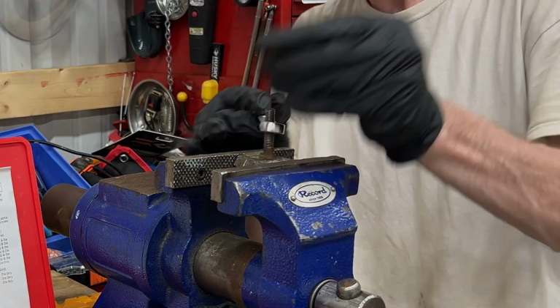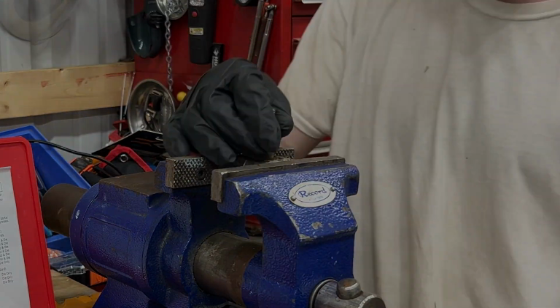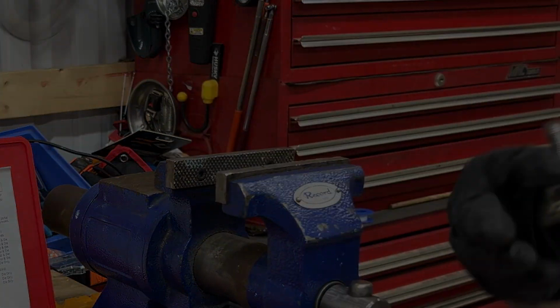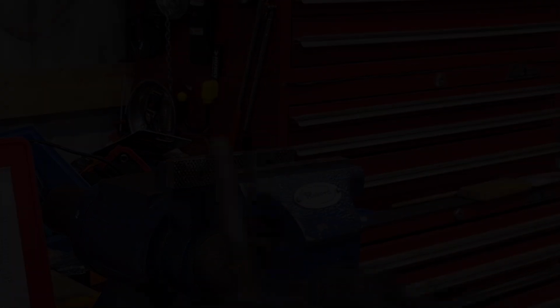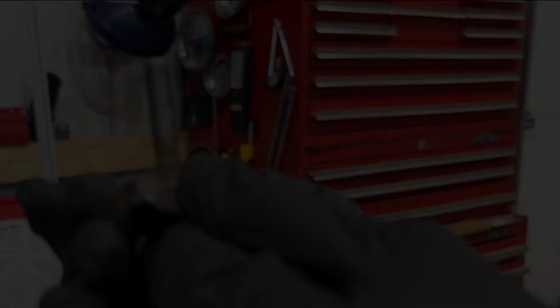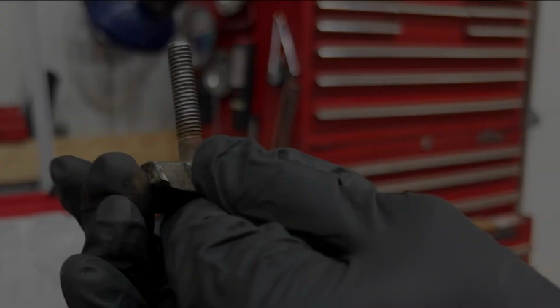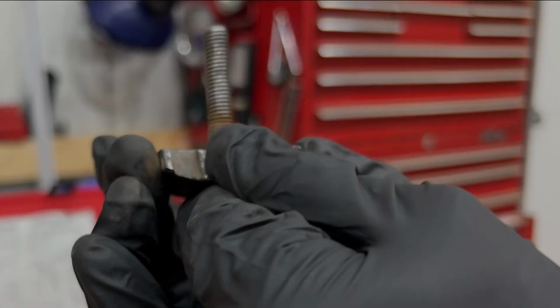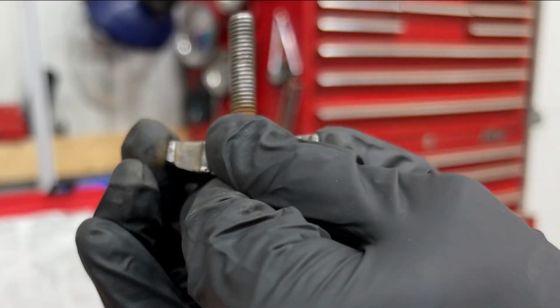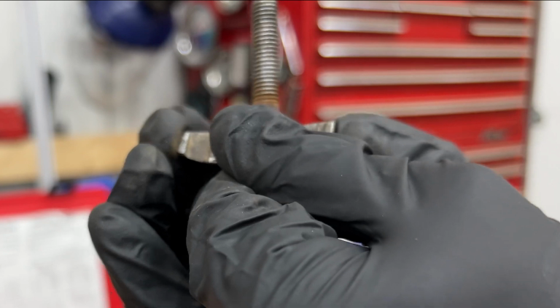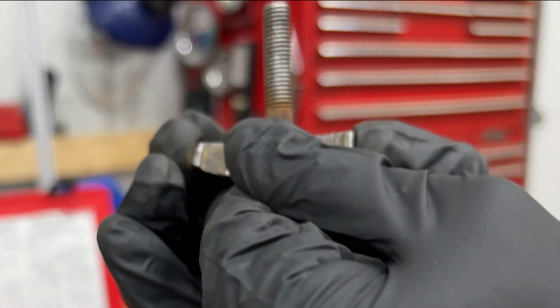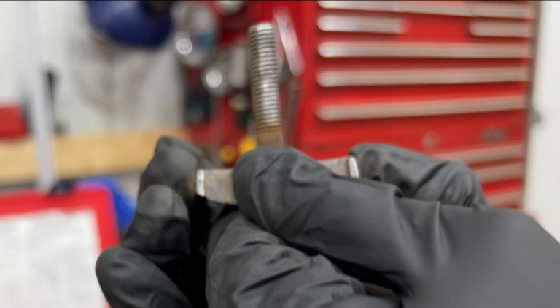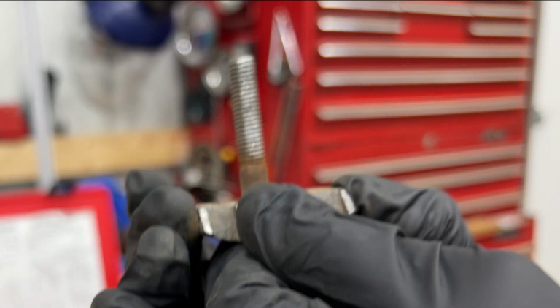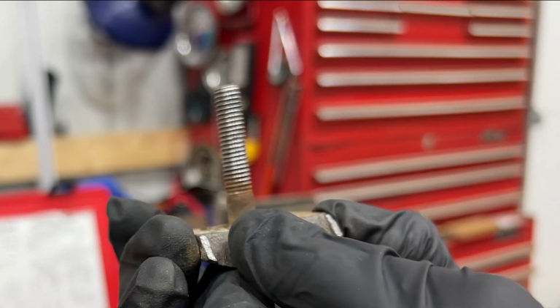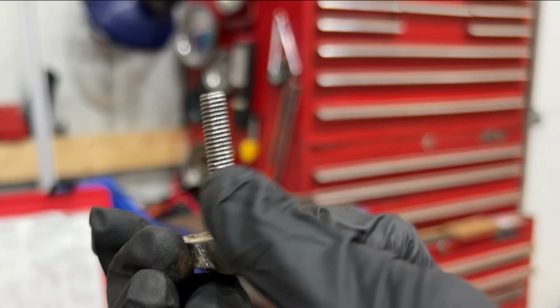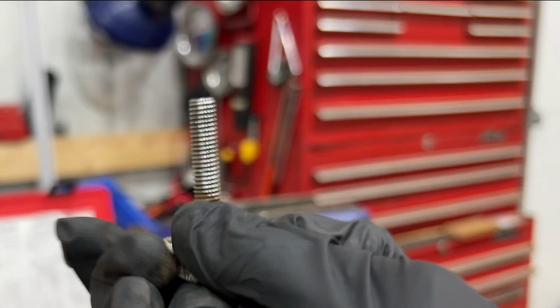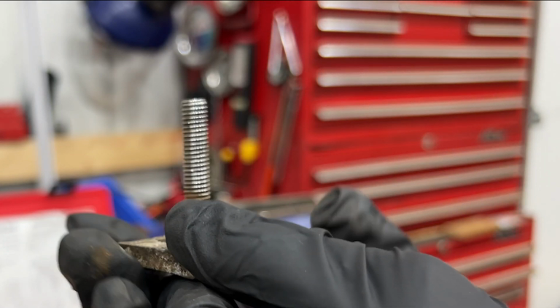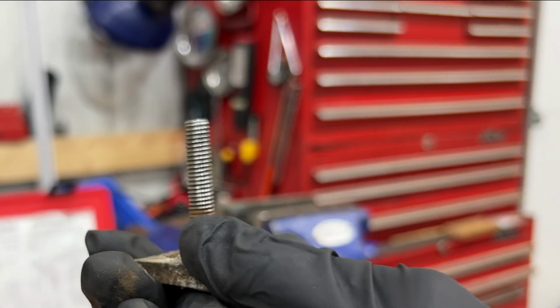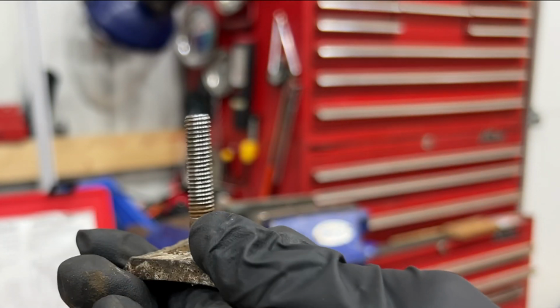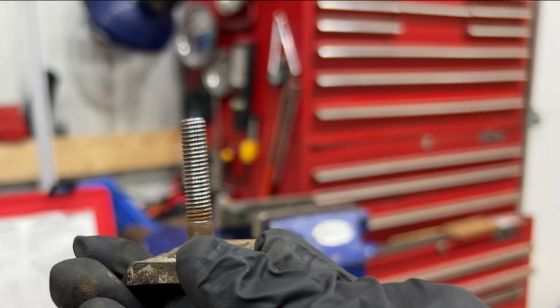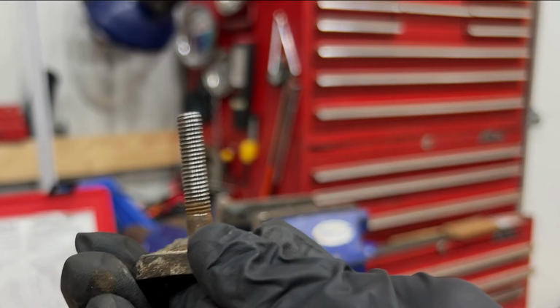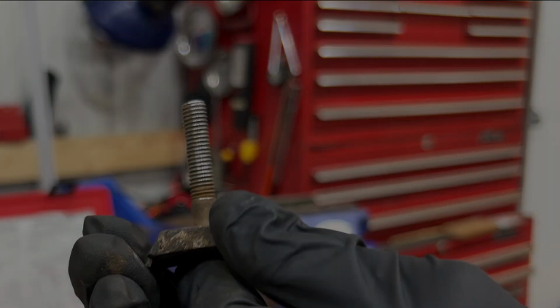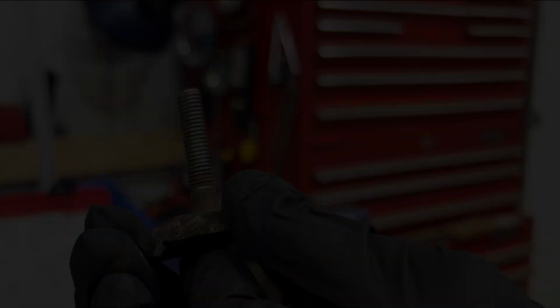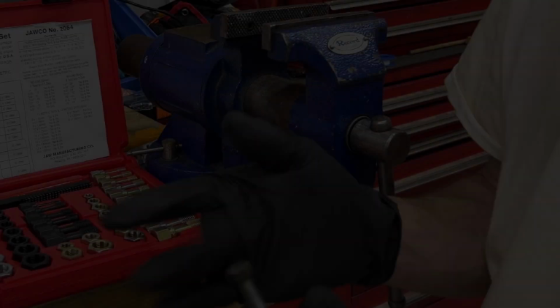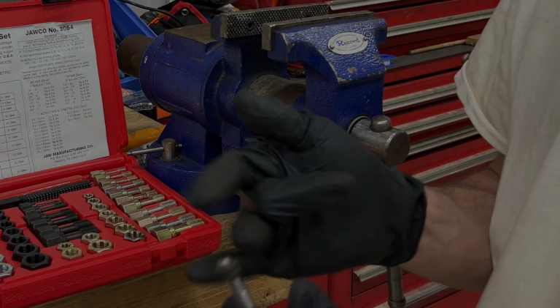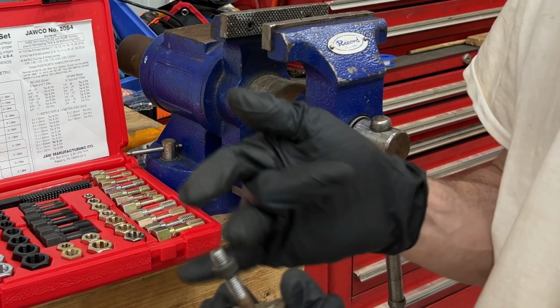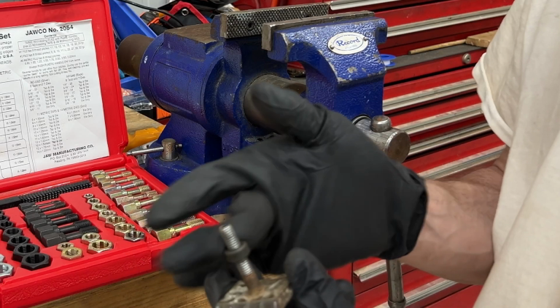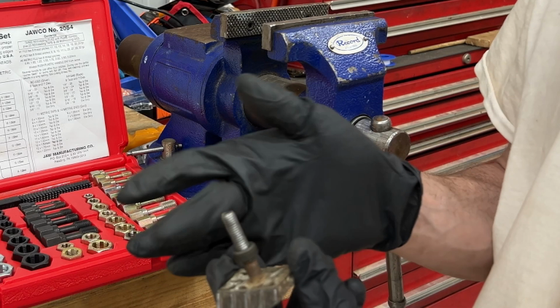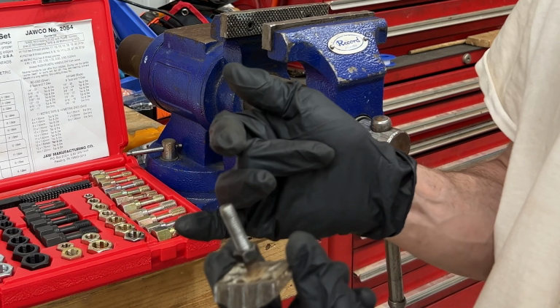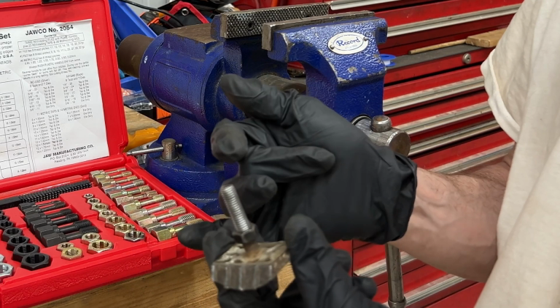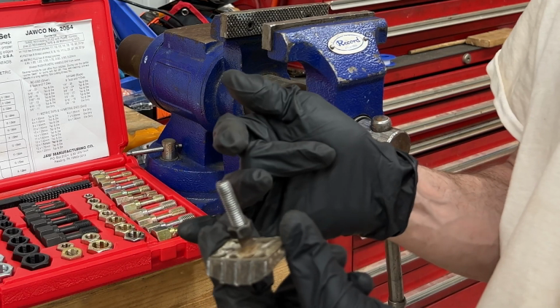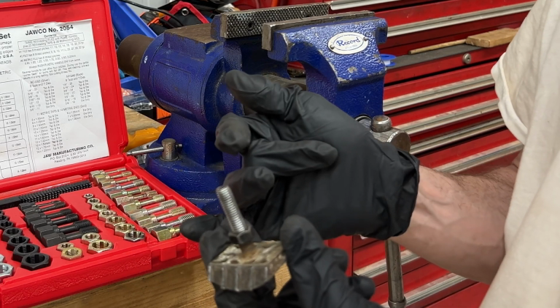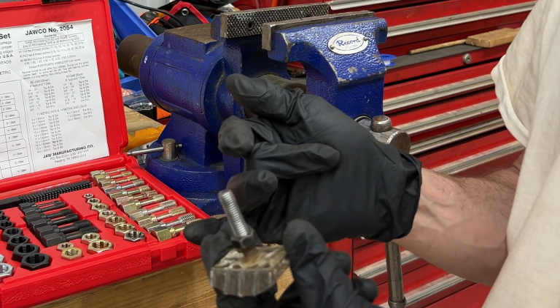And looking beautiful, literally as if it's brand new. Thread's perfect.